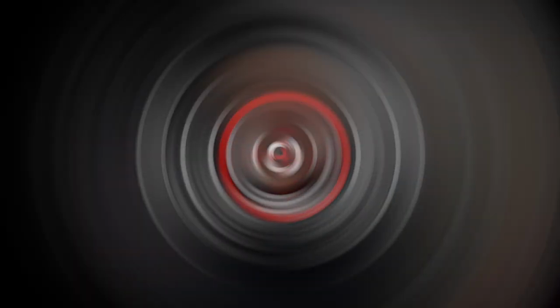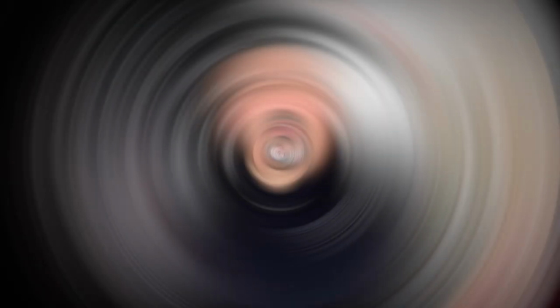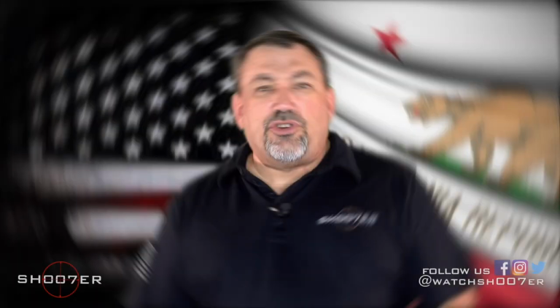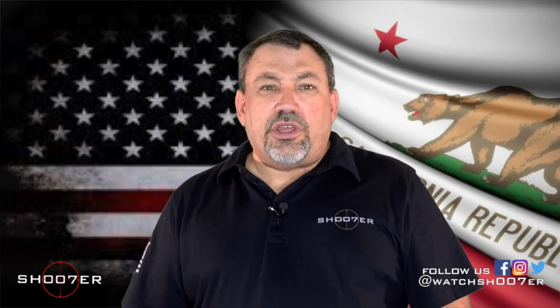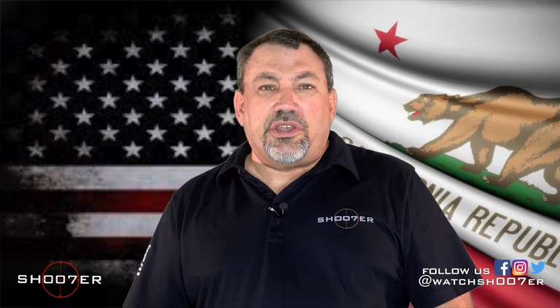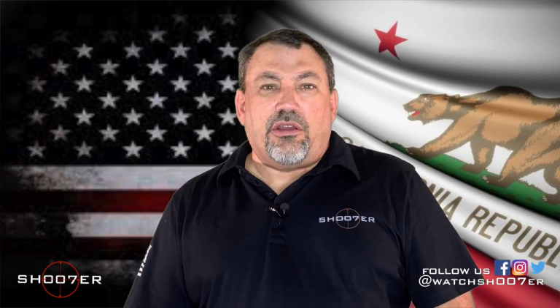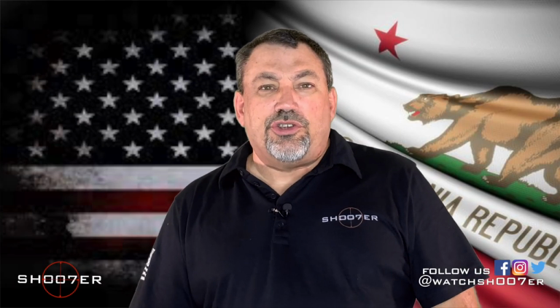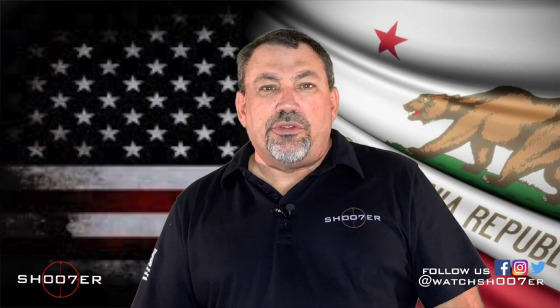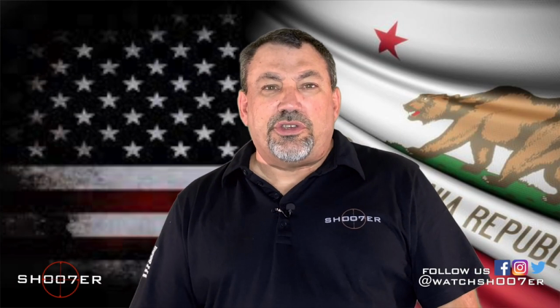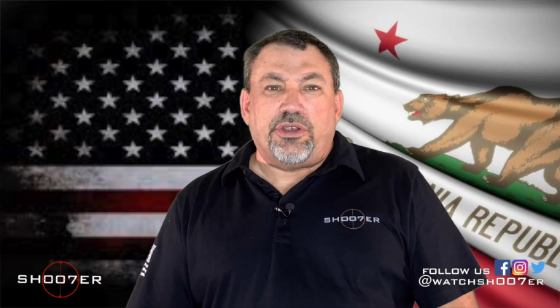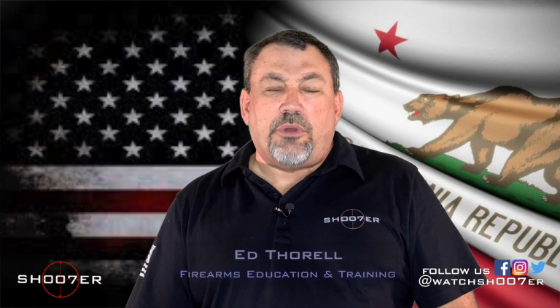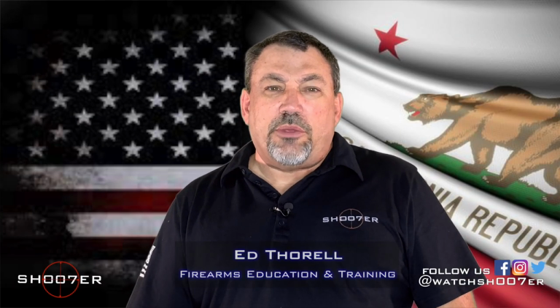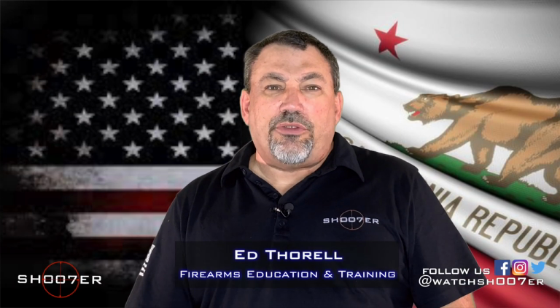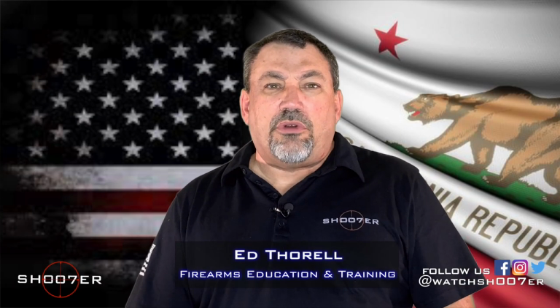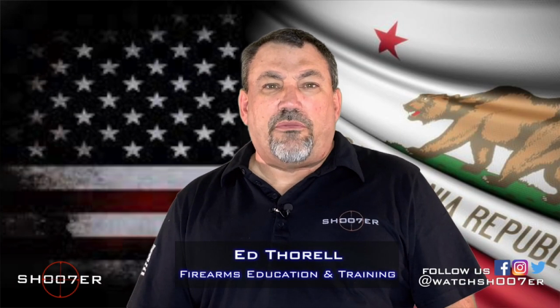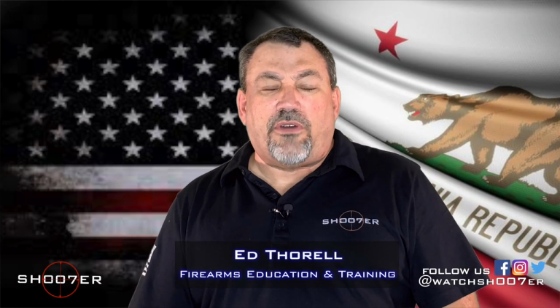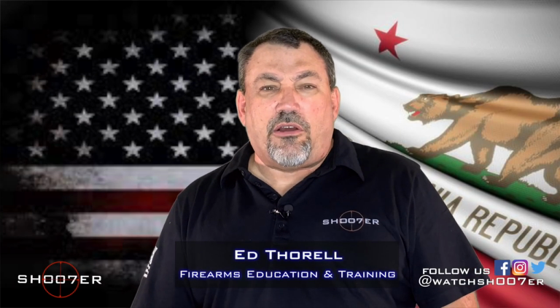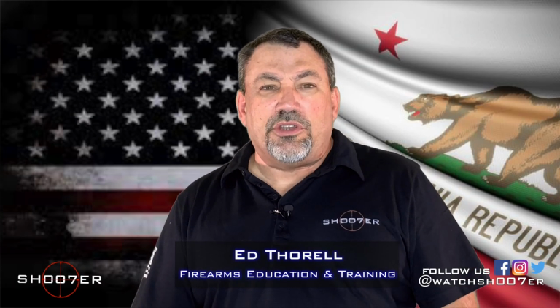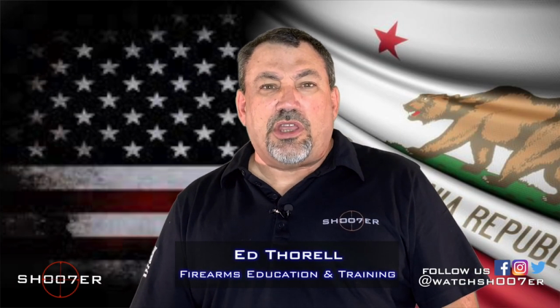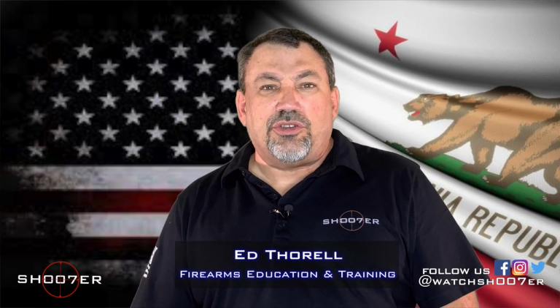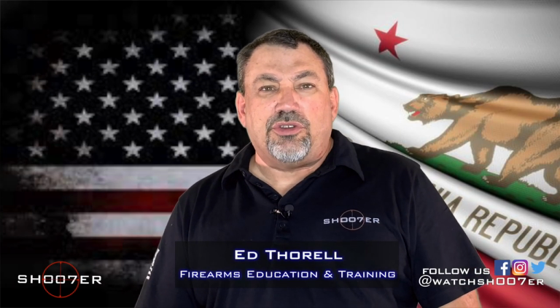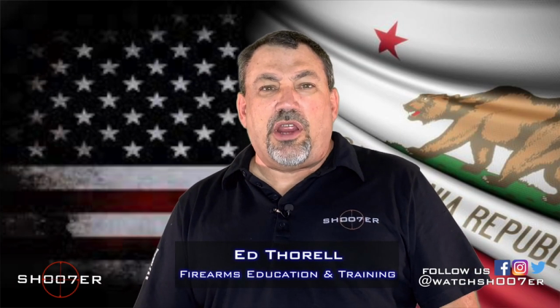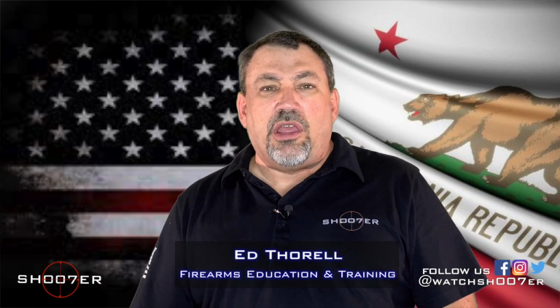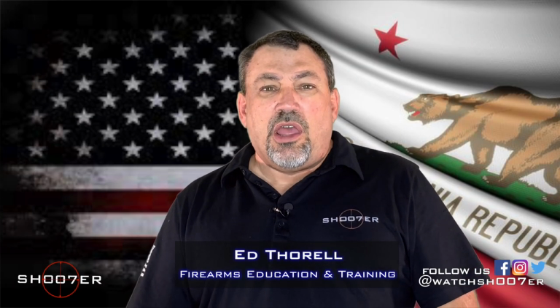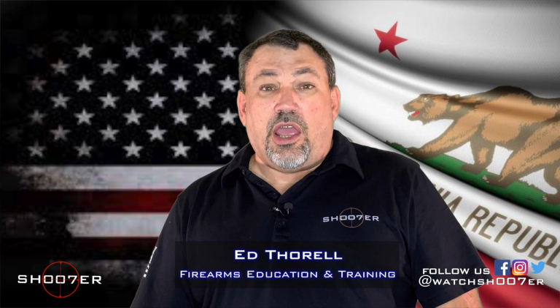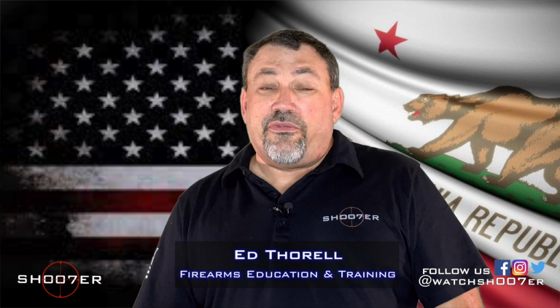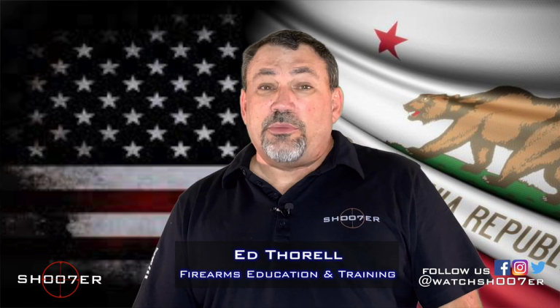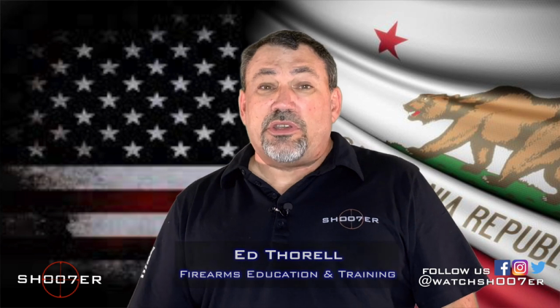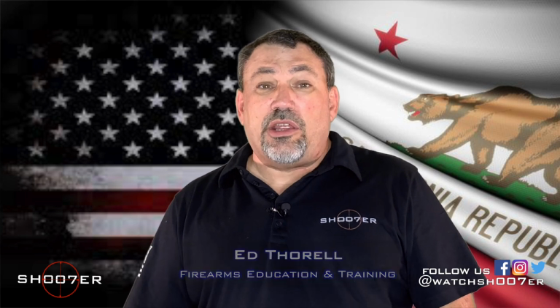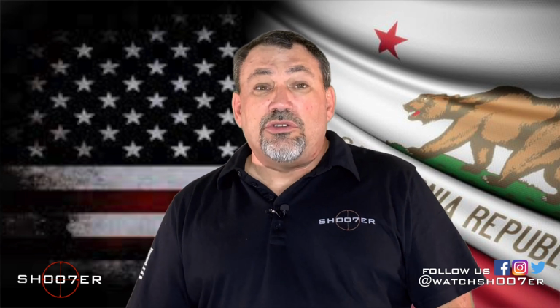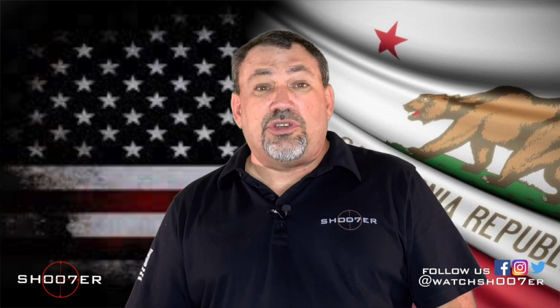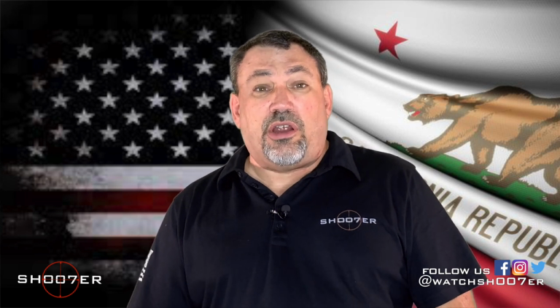Thanks for joining us again on Shoot of the Series. My name is Ed Thorell from Firearms Education and Training, and we've got some exciting news to share.